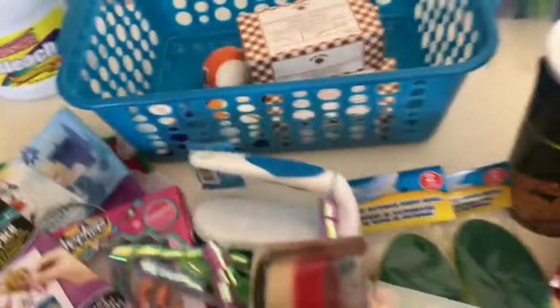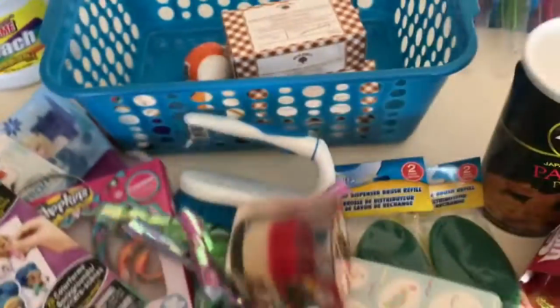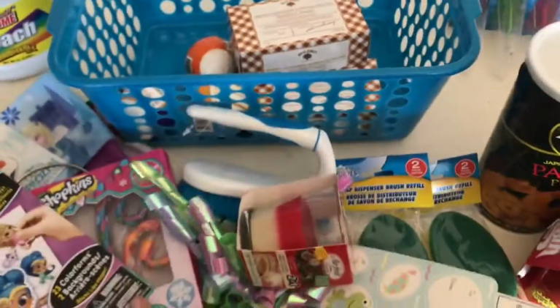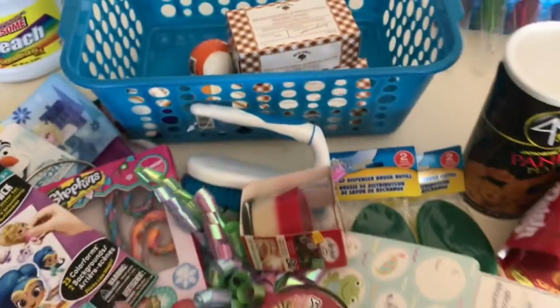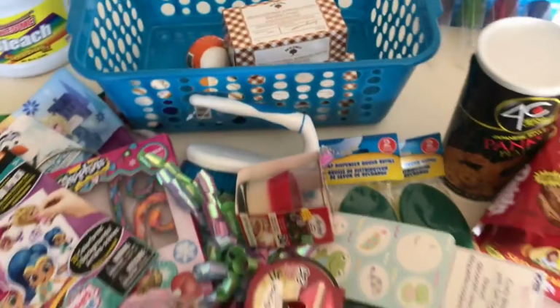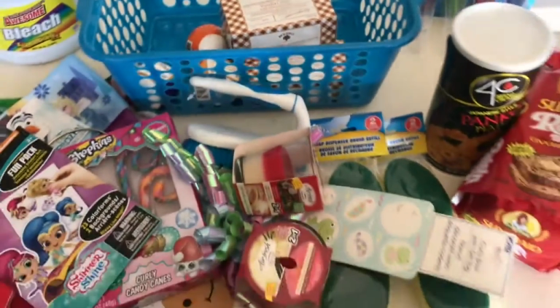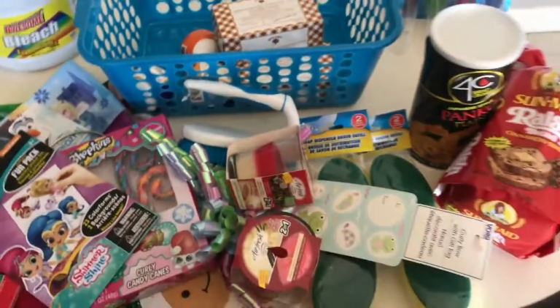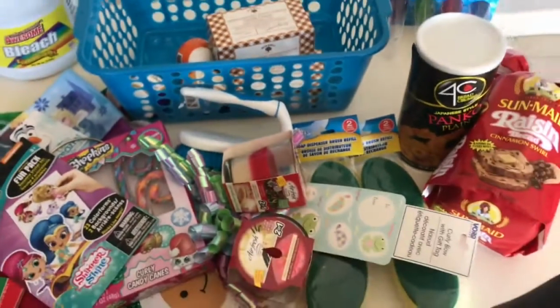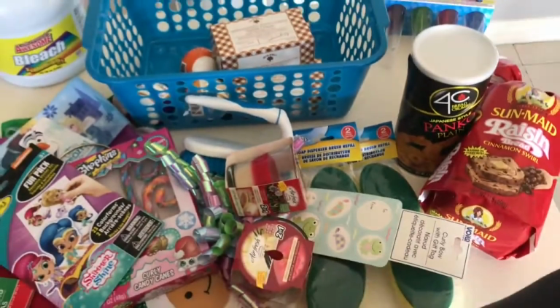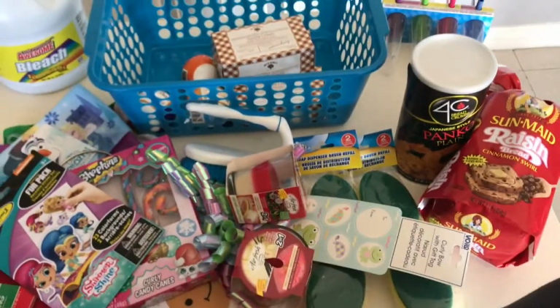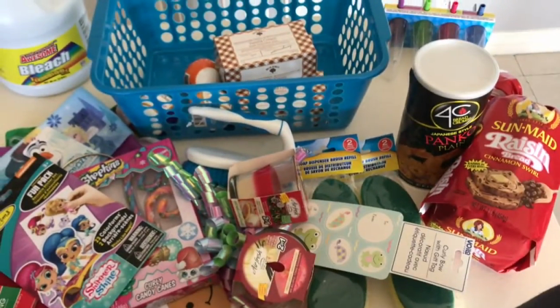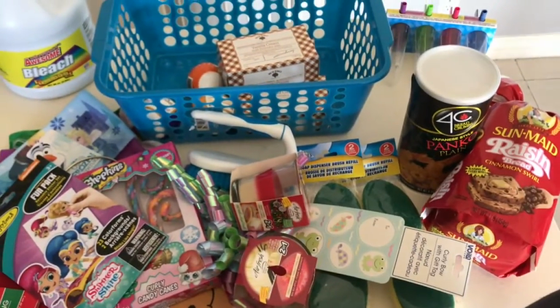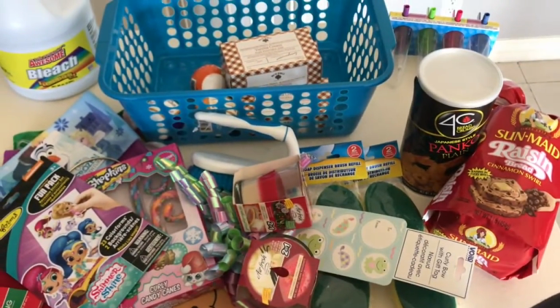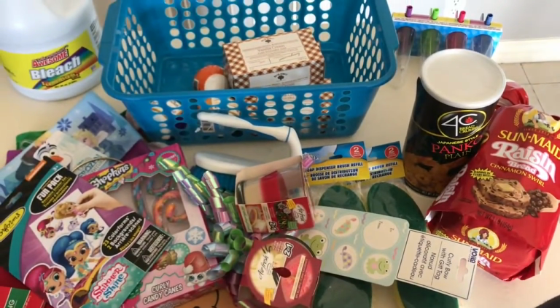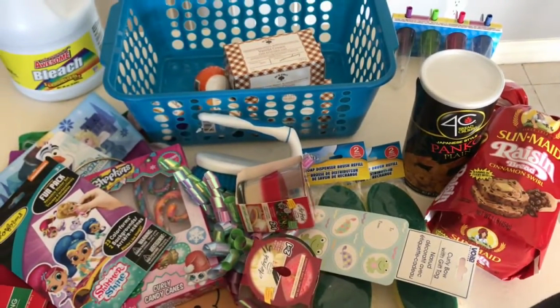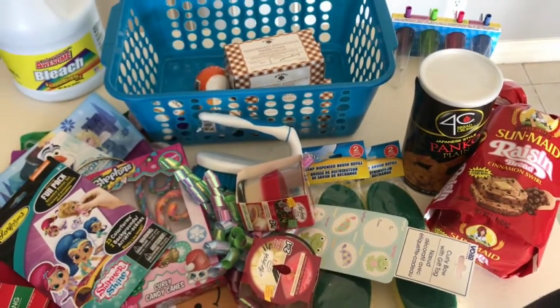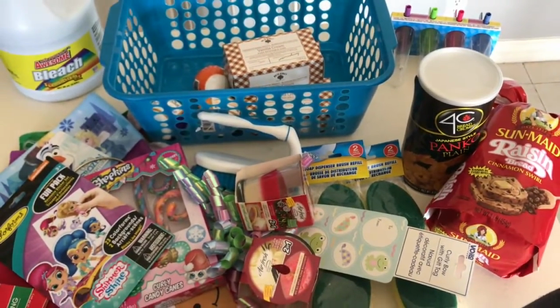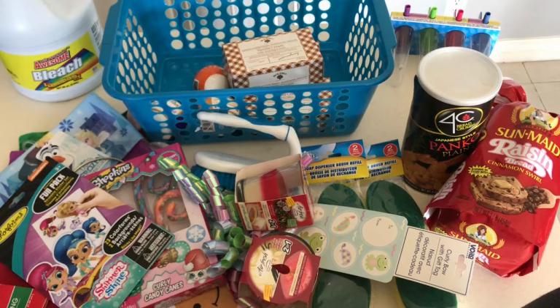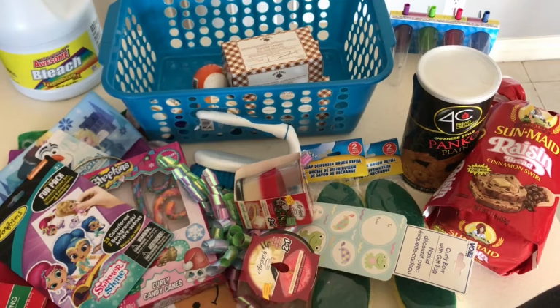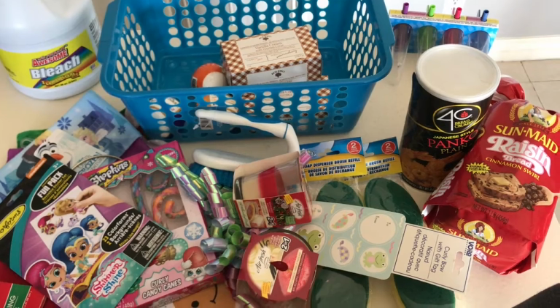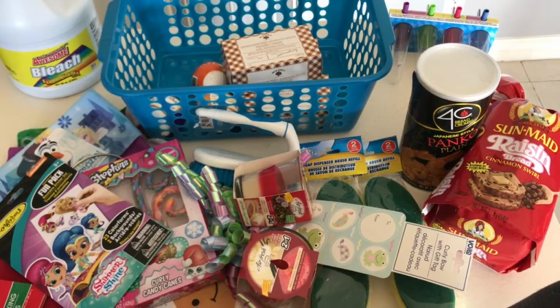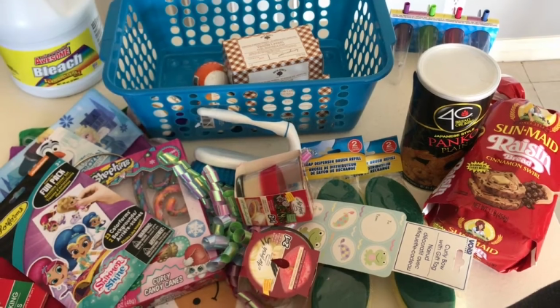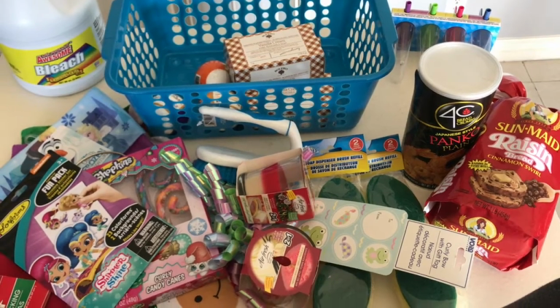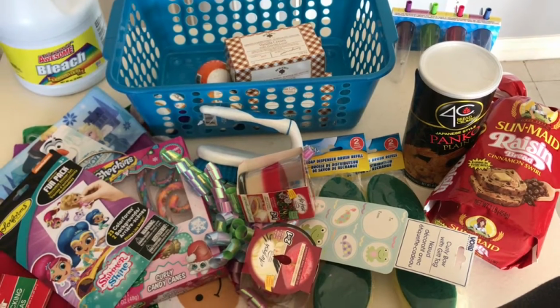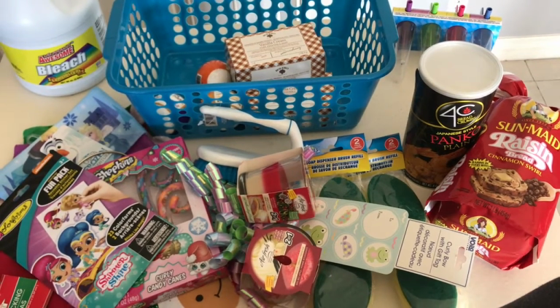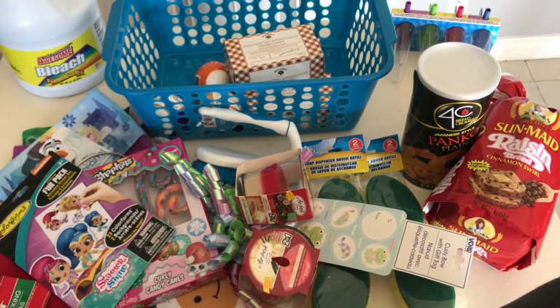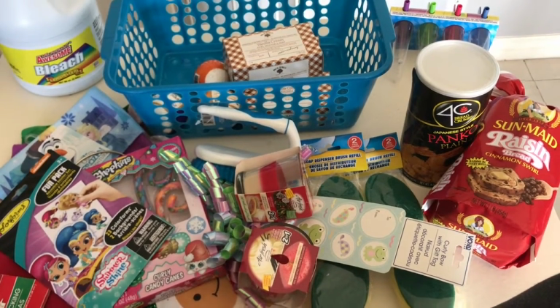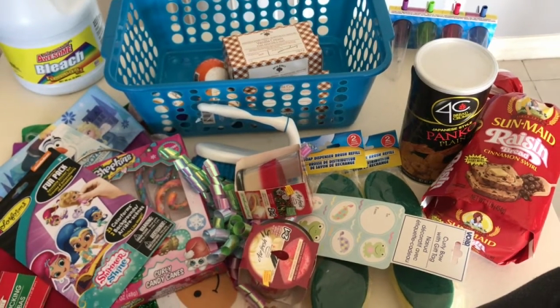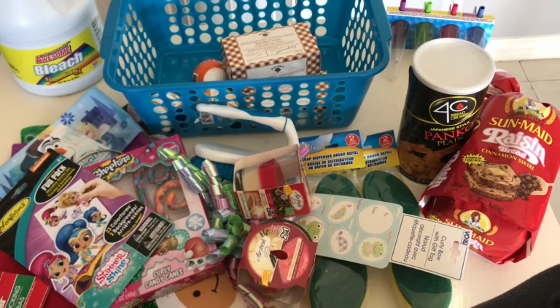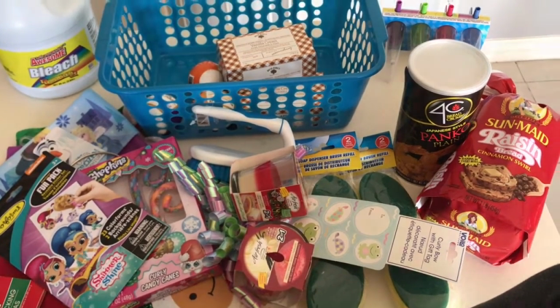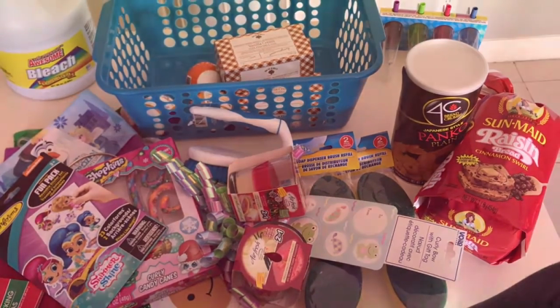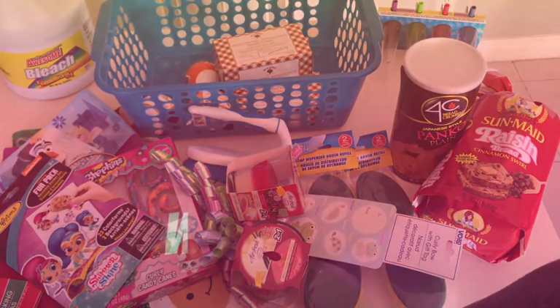This is my Dollar Tree haul for today. Thank you for joining!